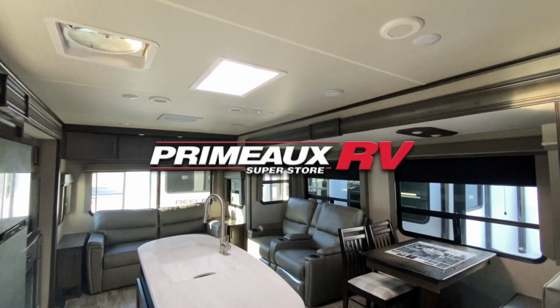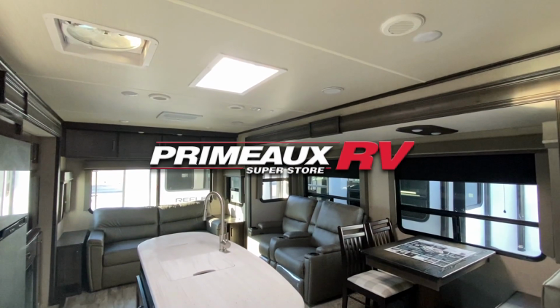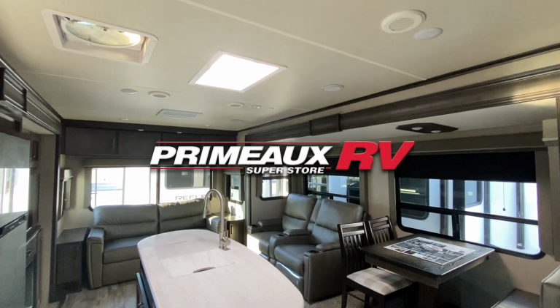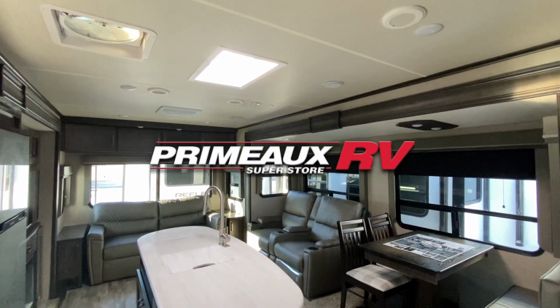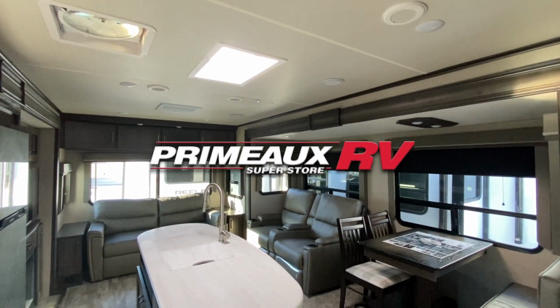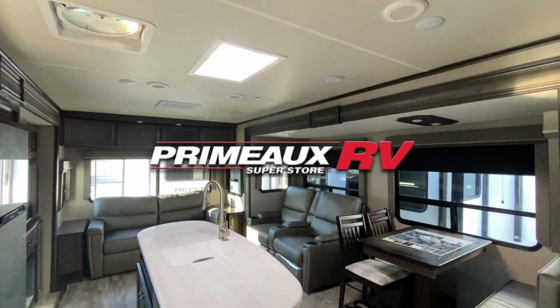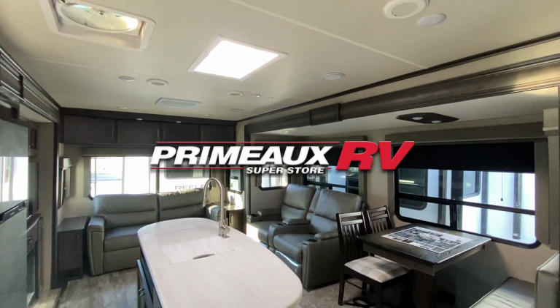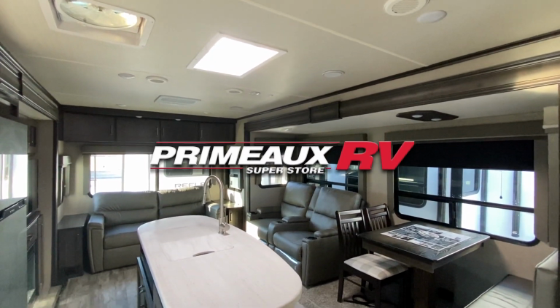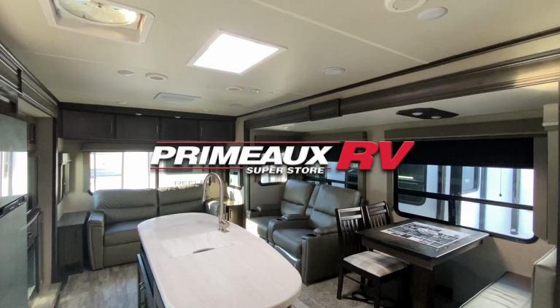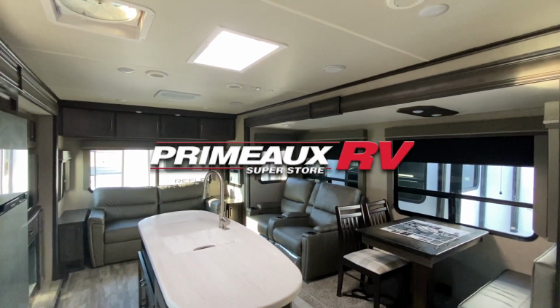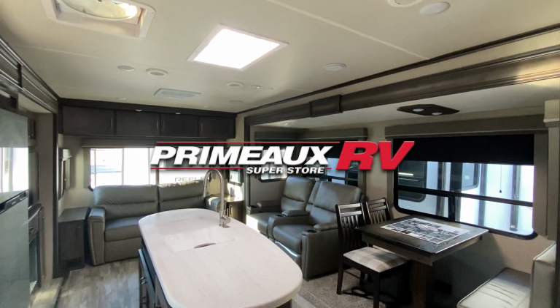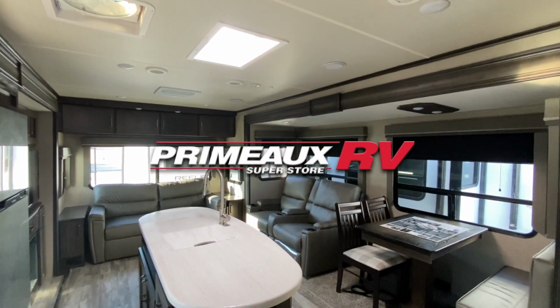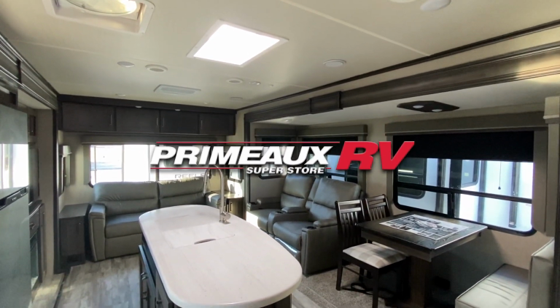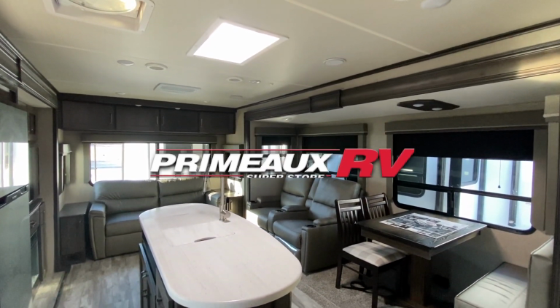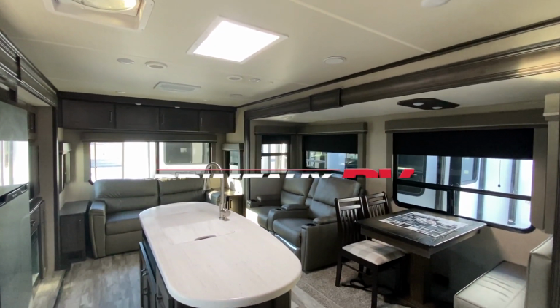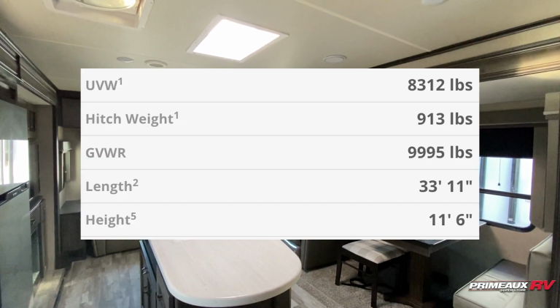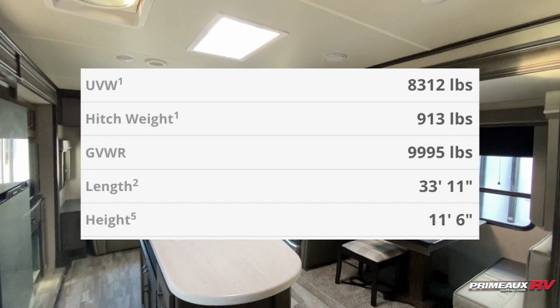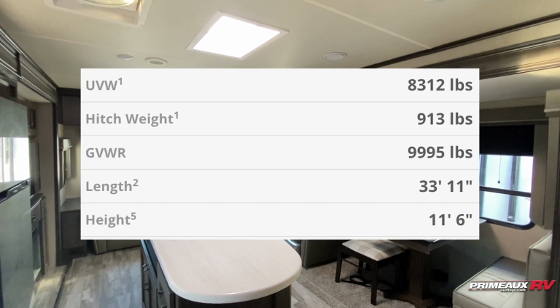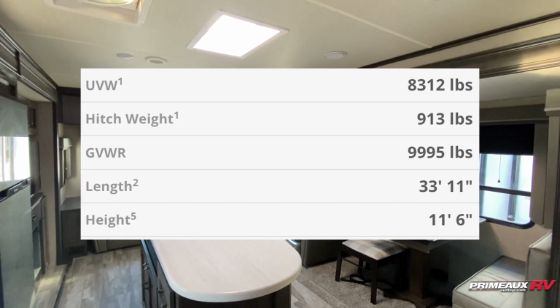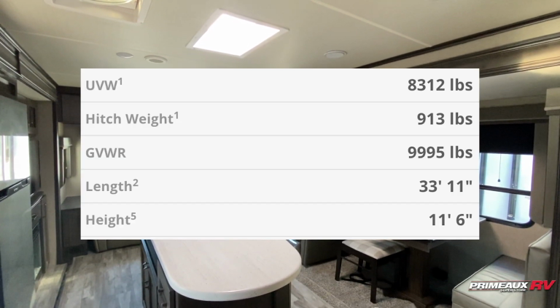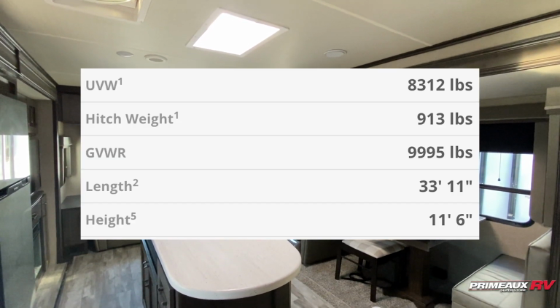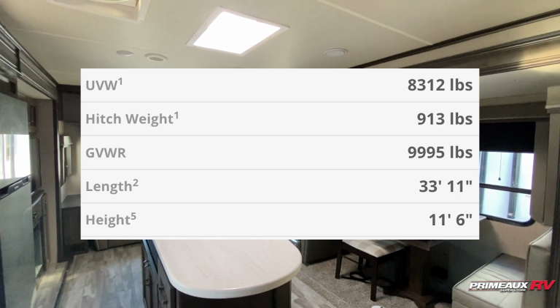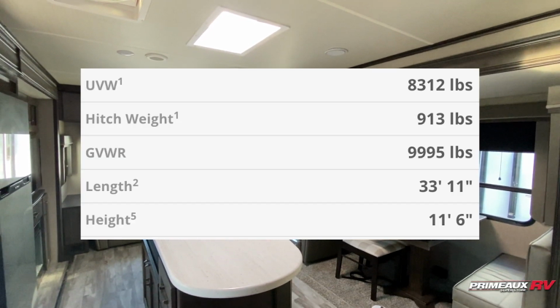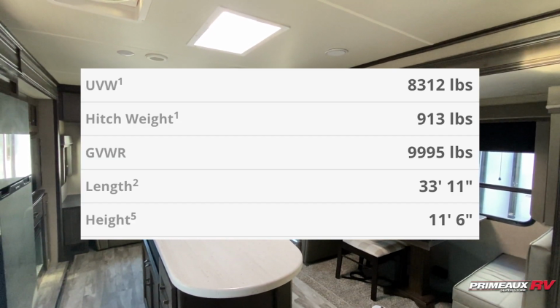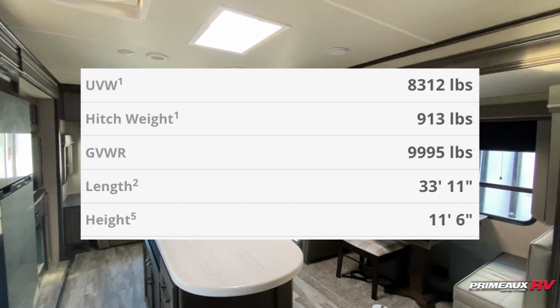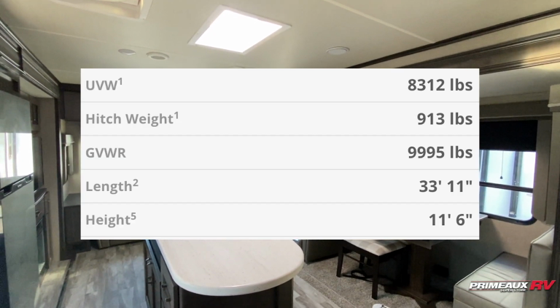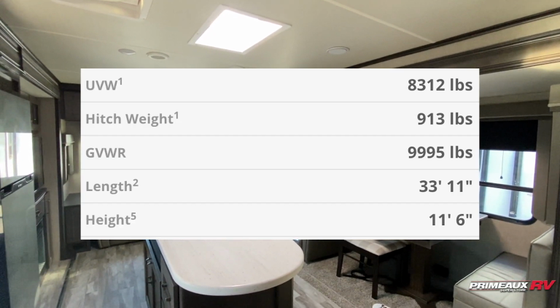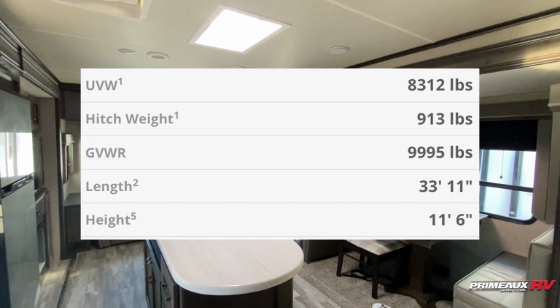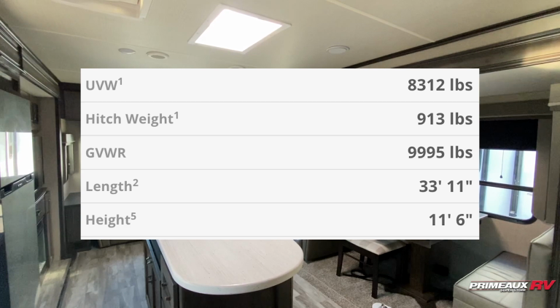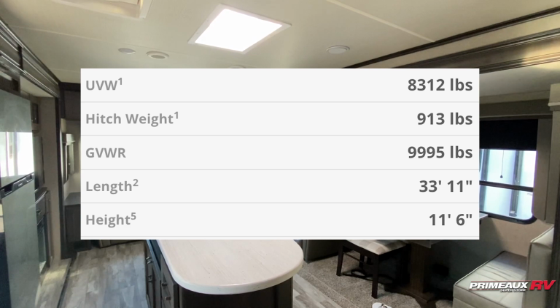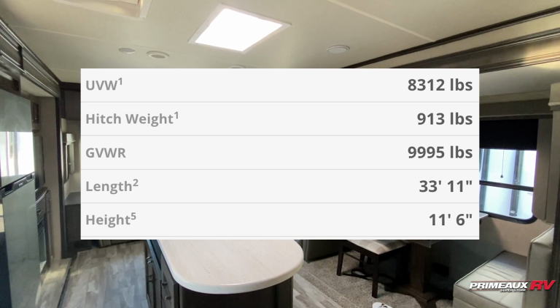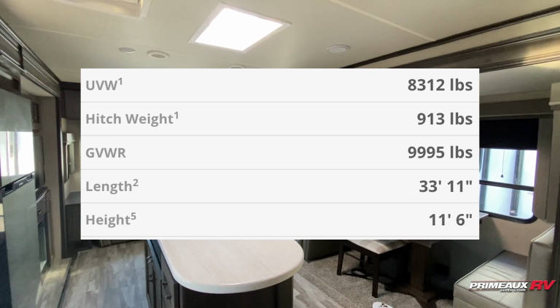We're taking a look at this Reflection 297 RSTS, so put all the details right here and we'll check everything out.